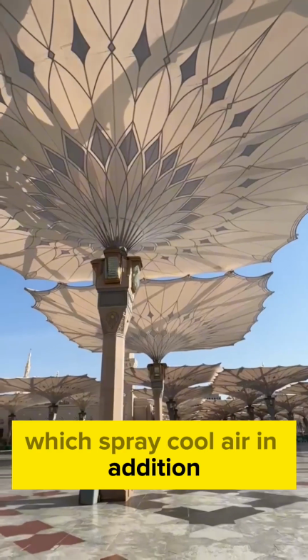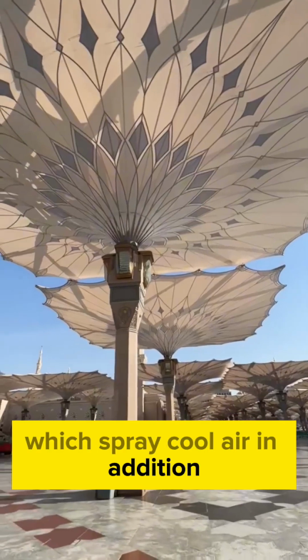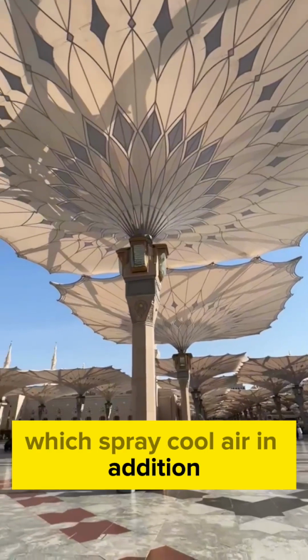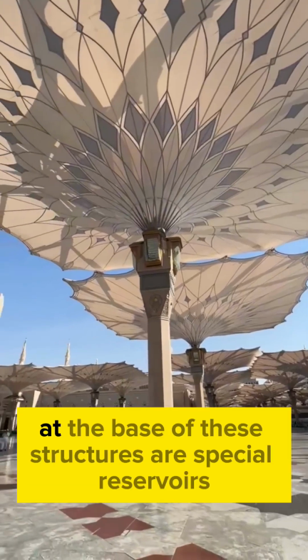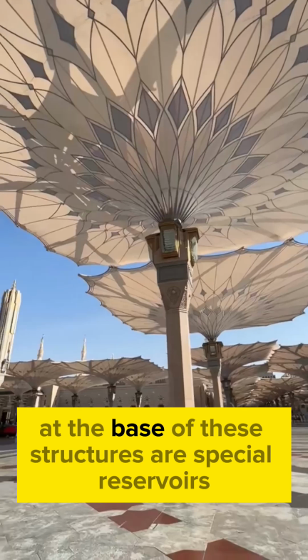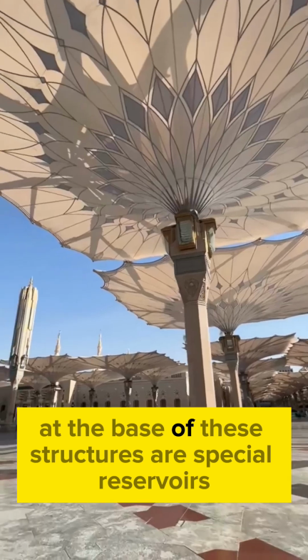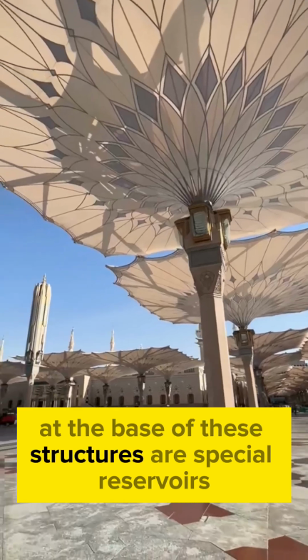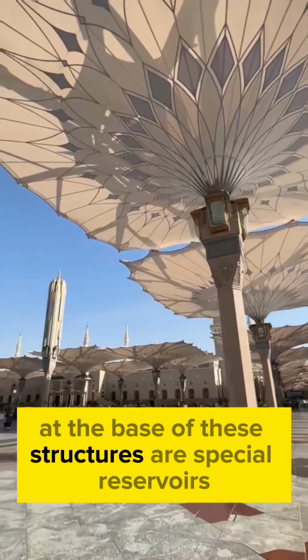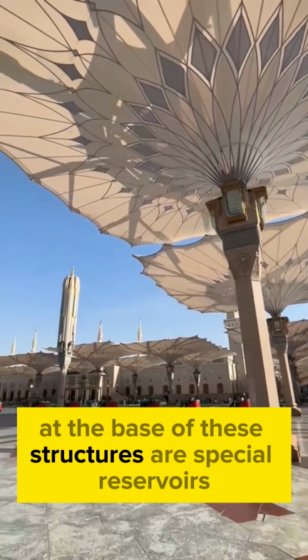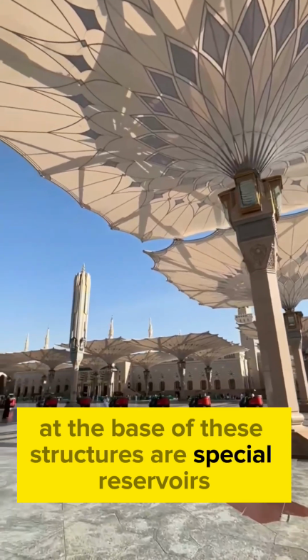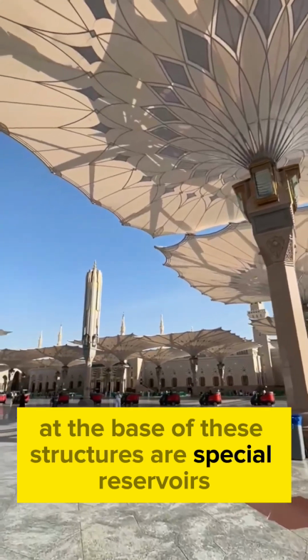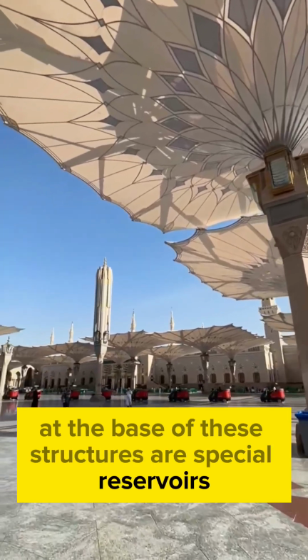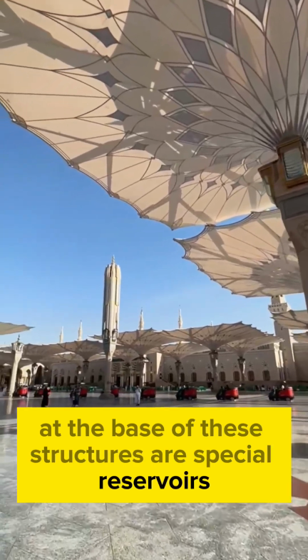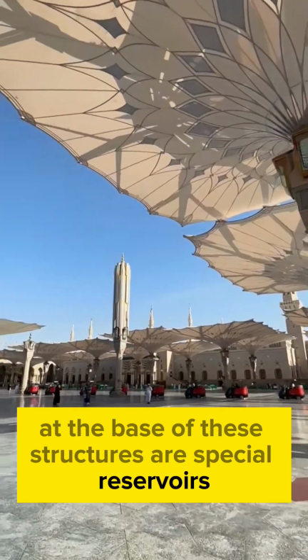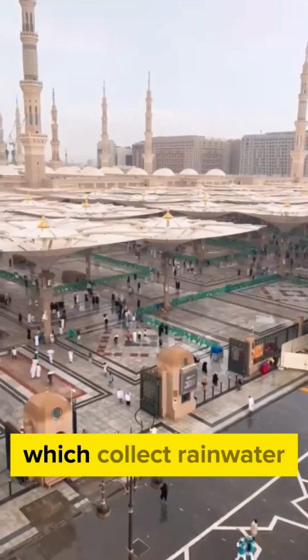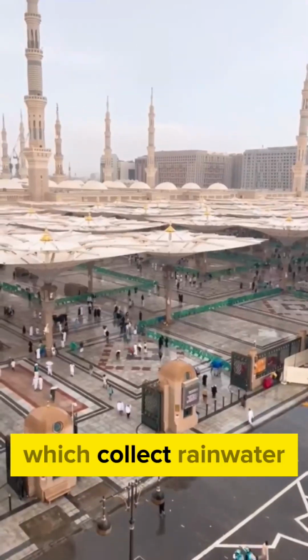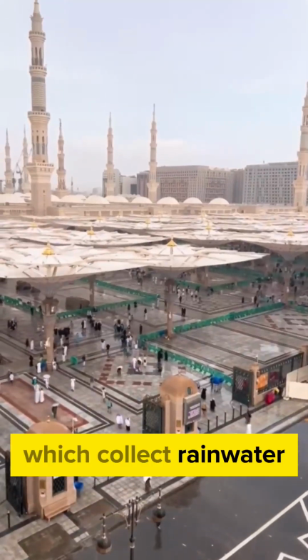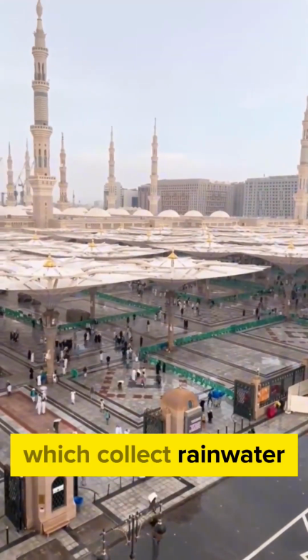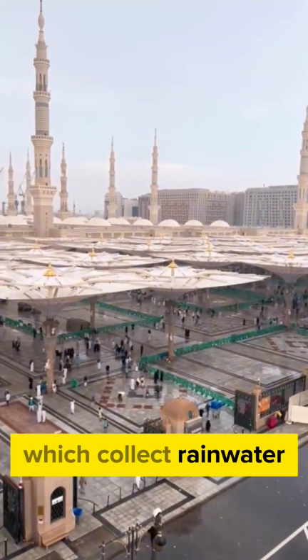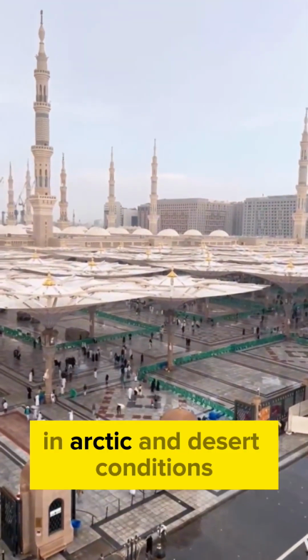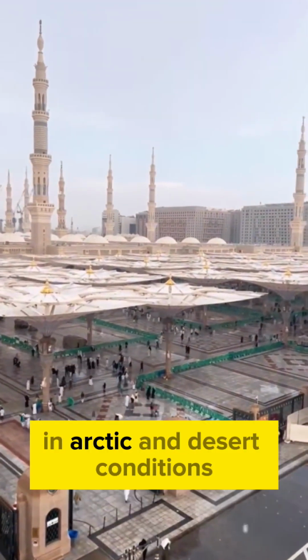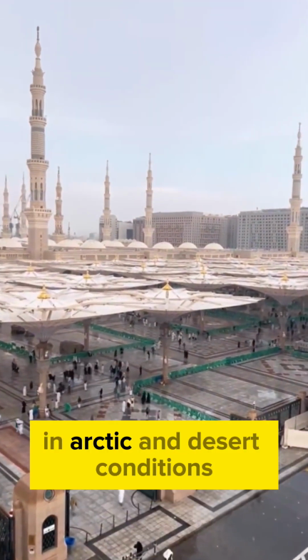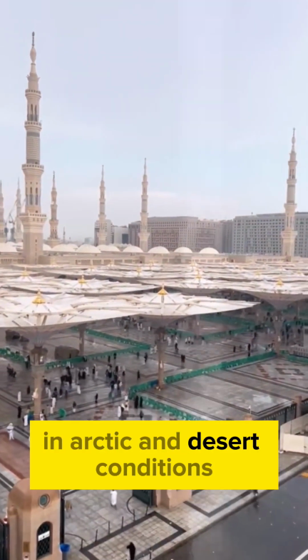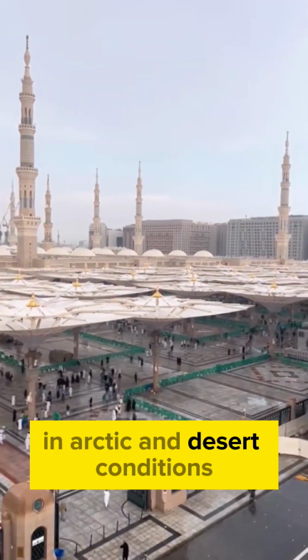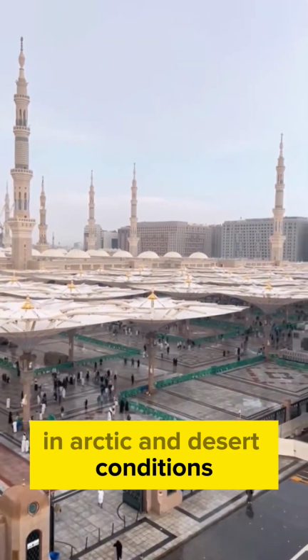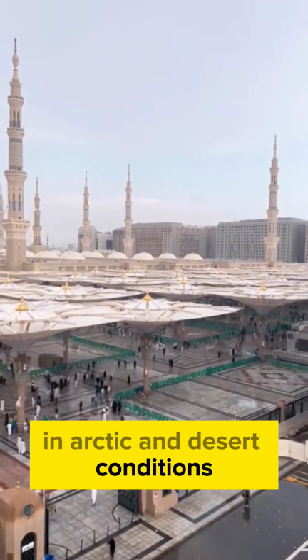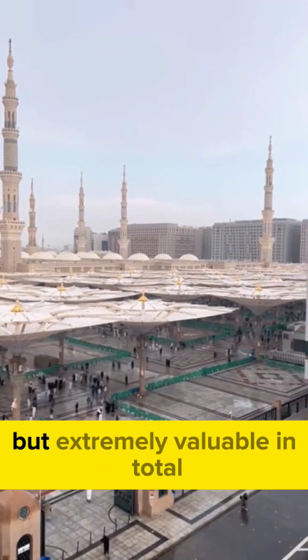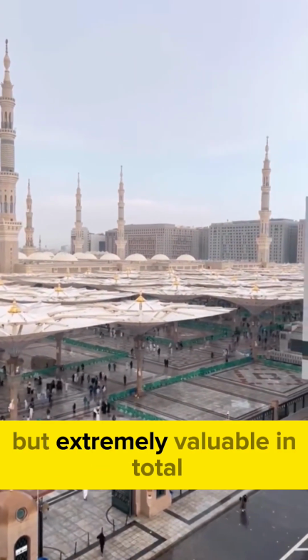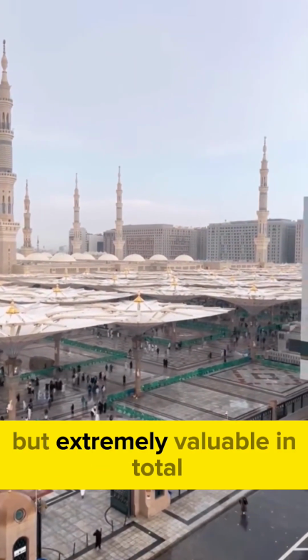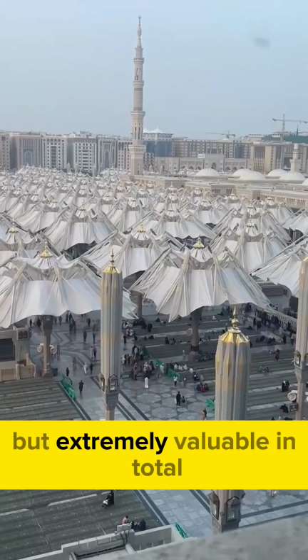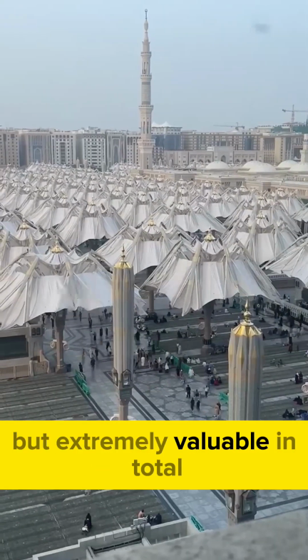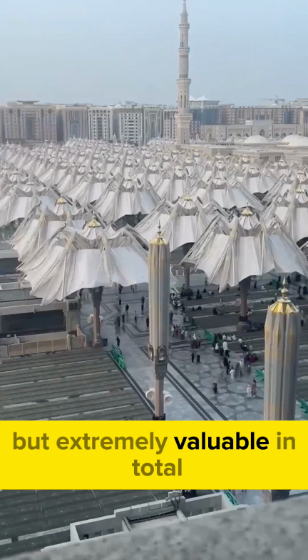In addition, at the base of these structures are special reservoirs which collect rainwater — a rarity in desert conditions, but extremely valuable.